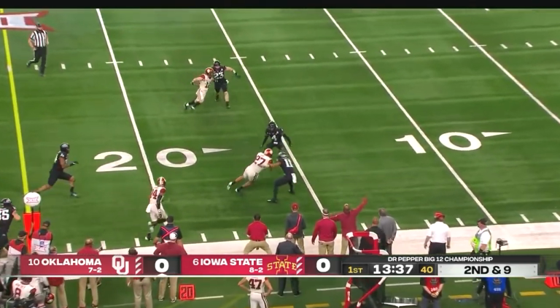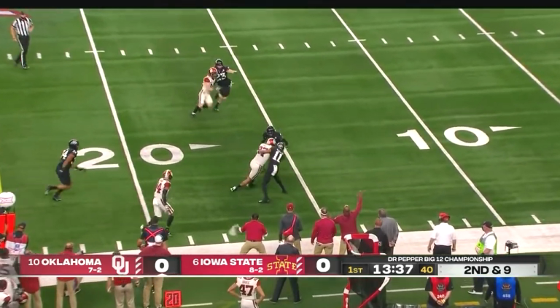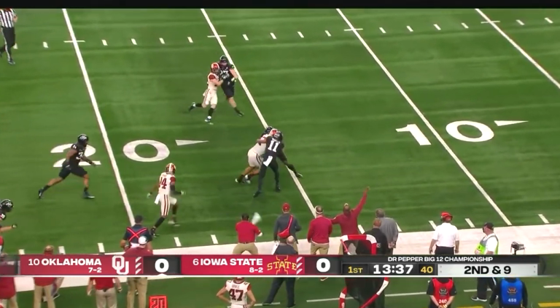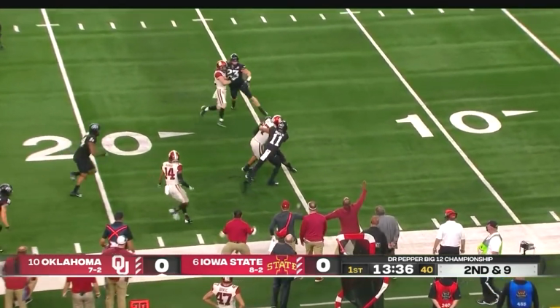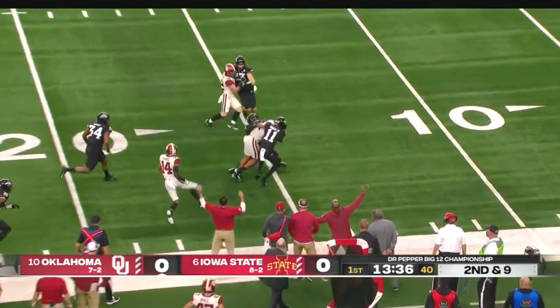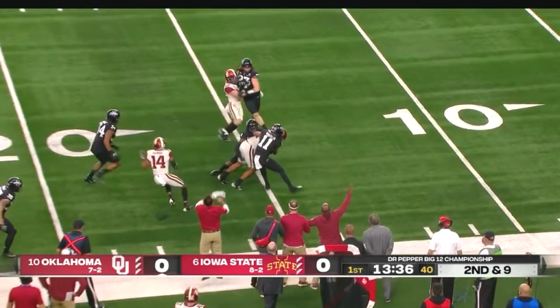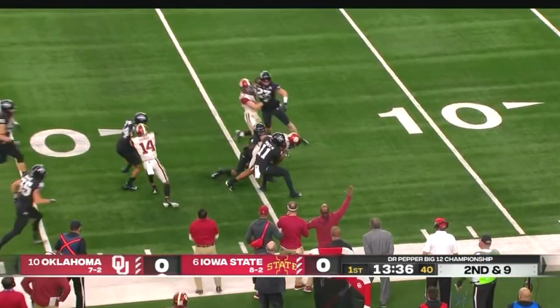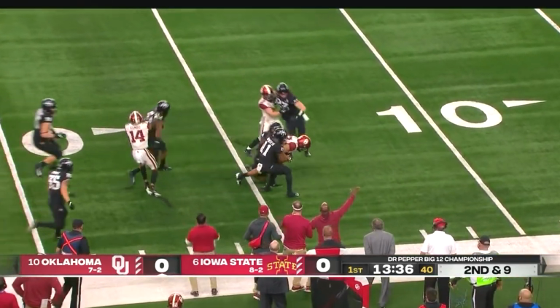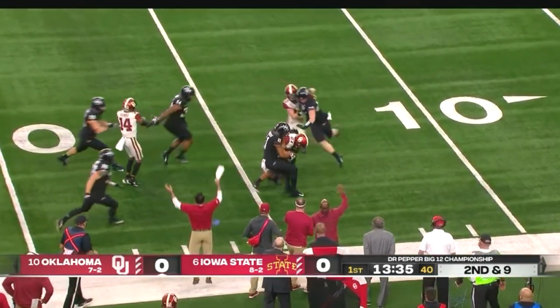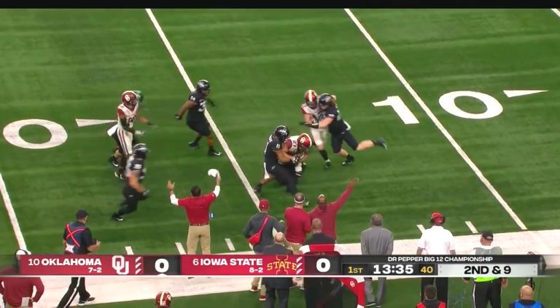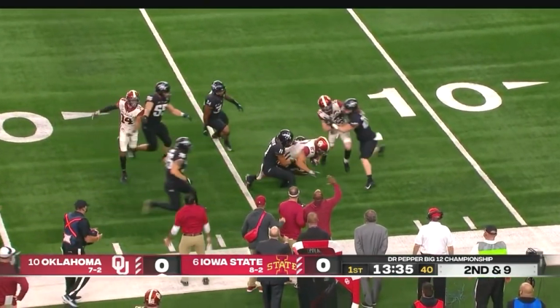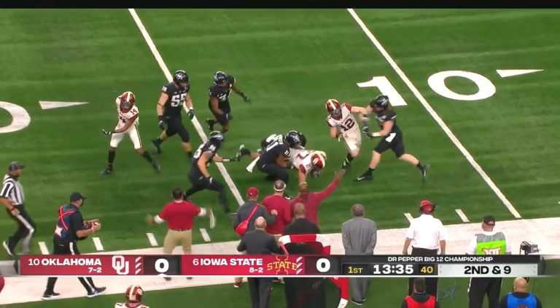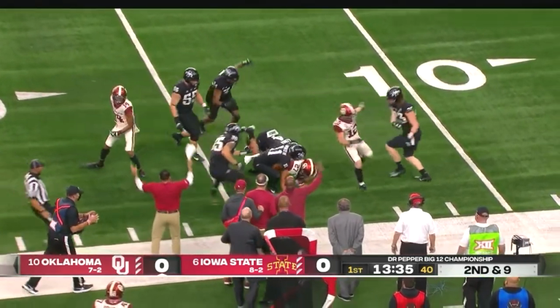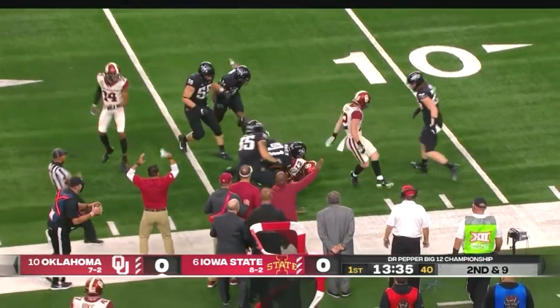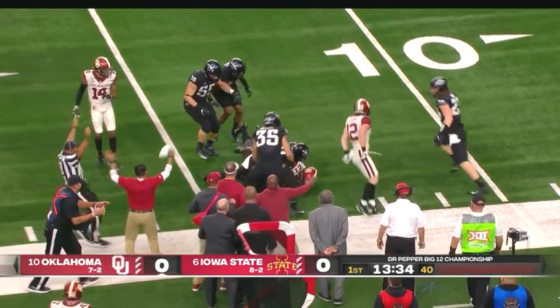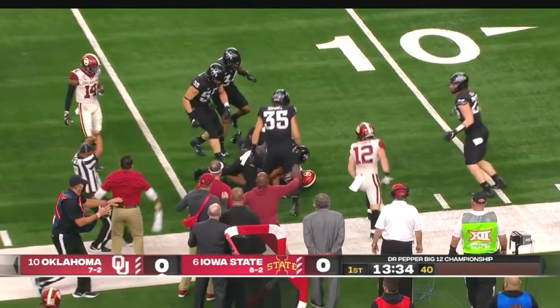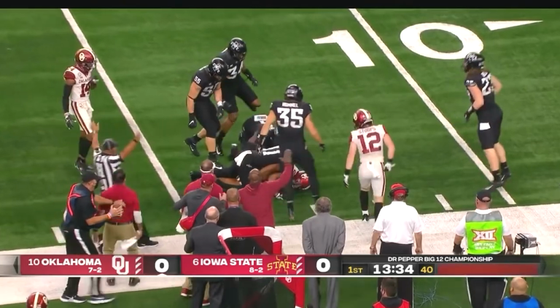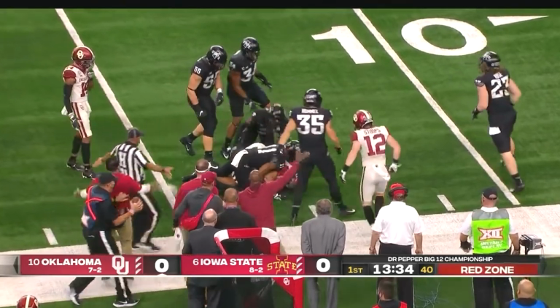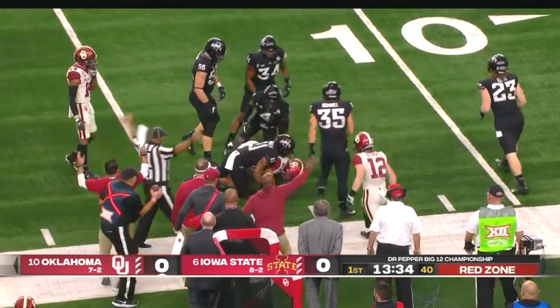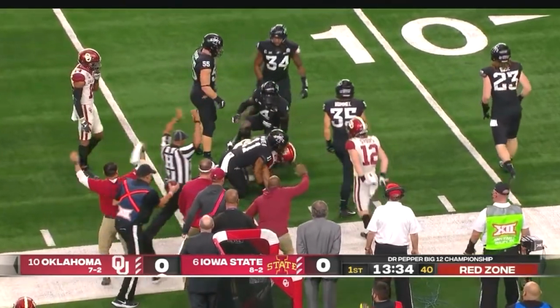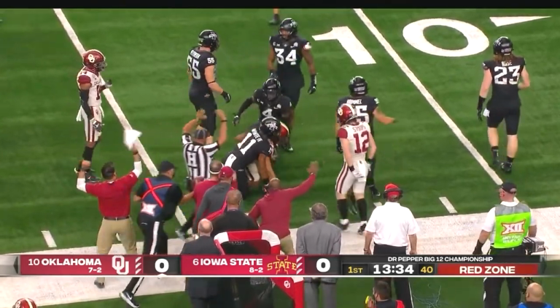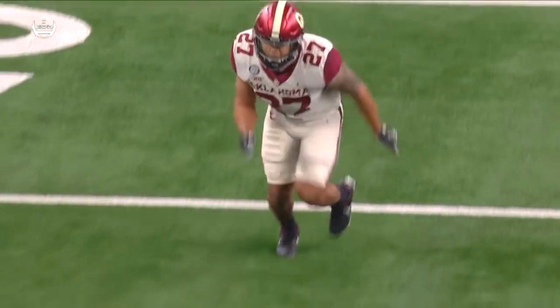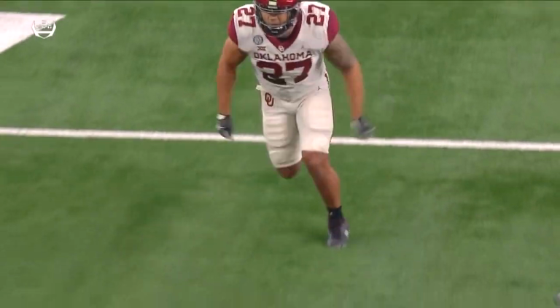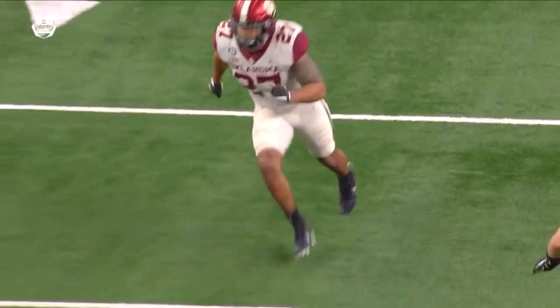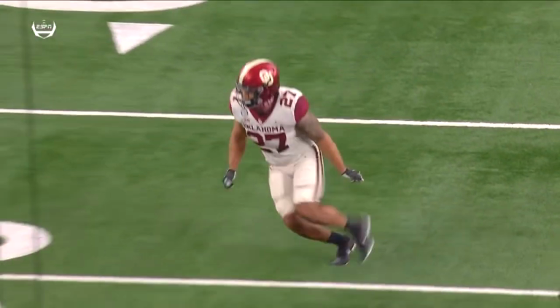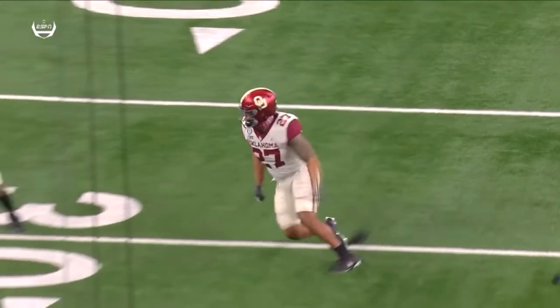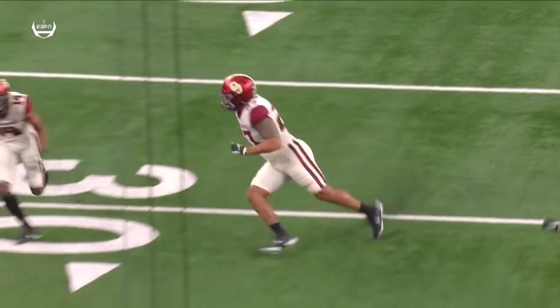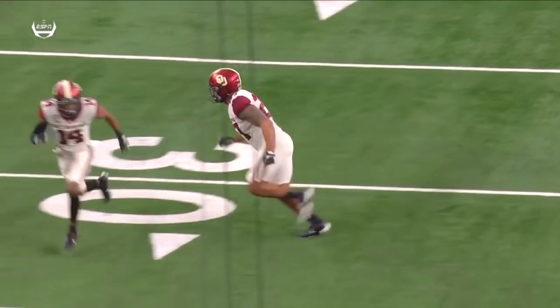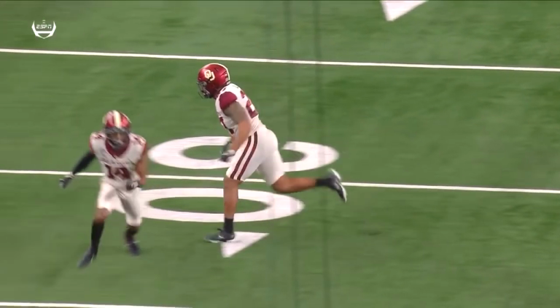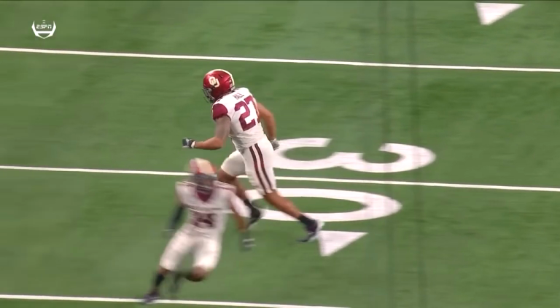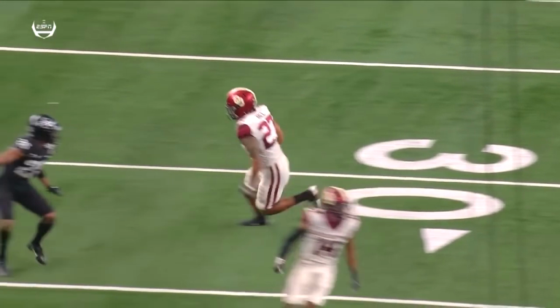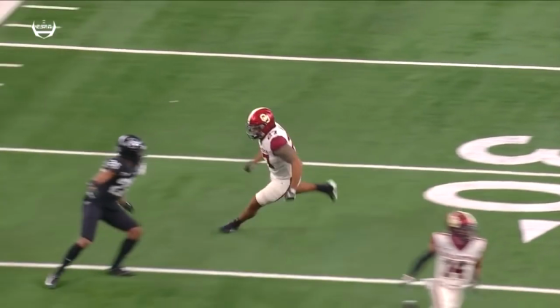That one's to Jeremiah Hall, one of the three Sooners who is first-team All-Big 12 this year.